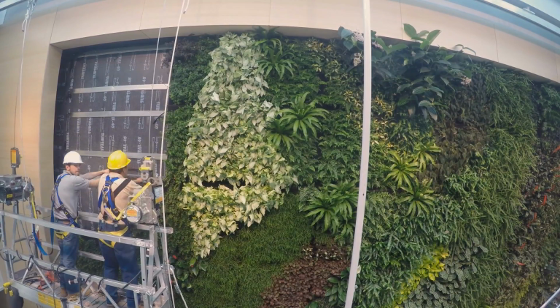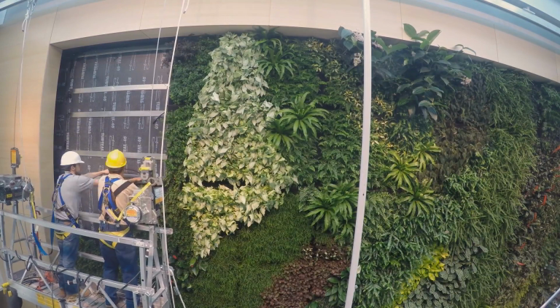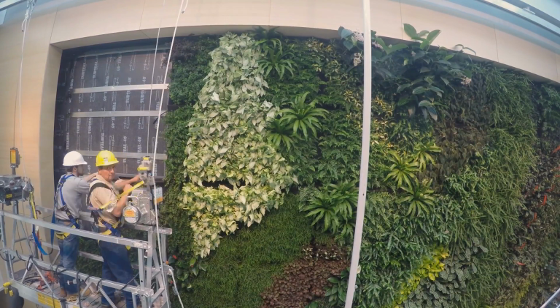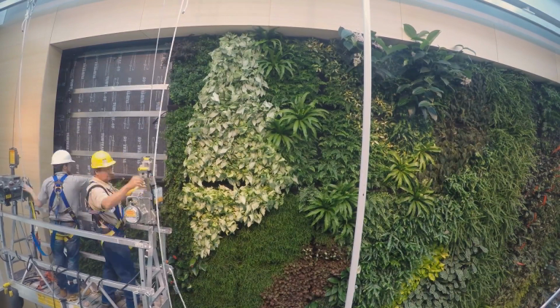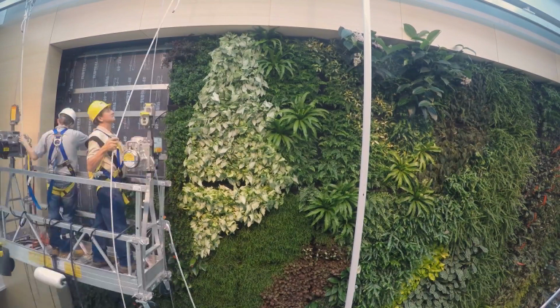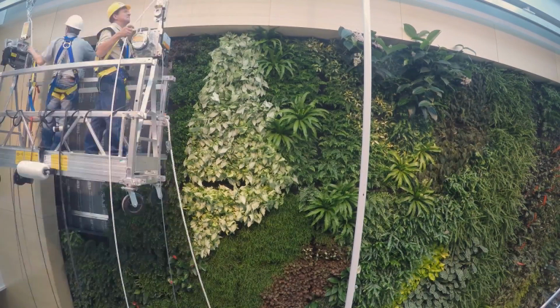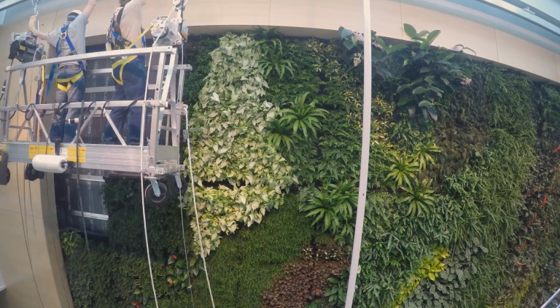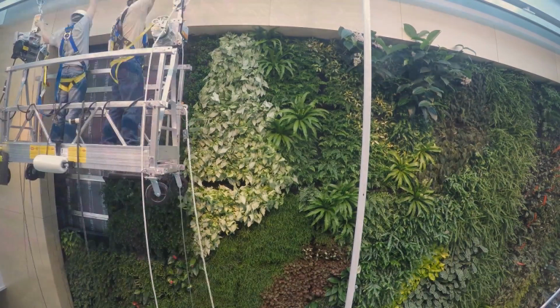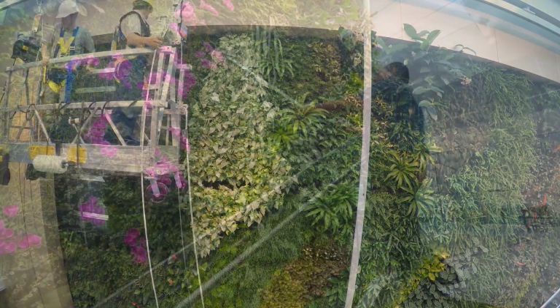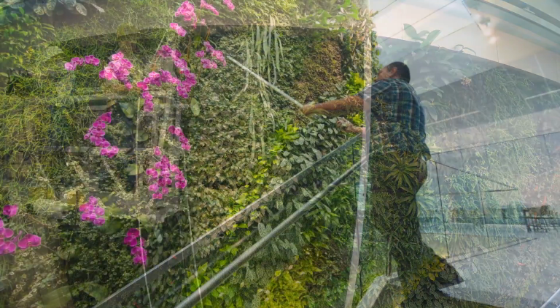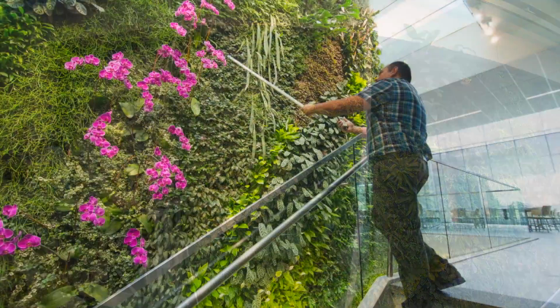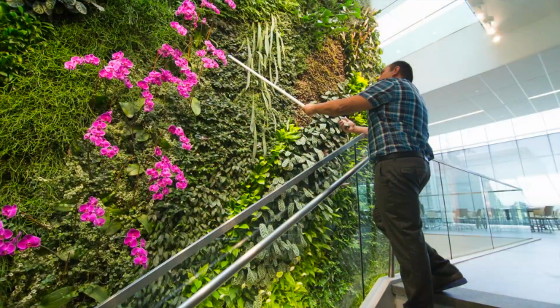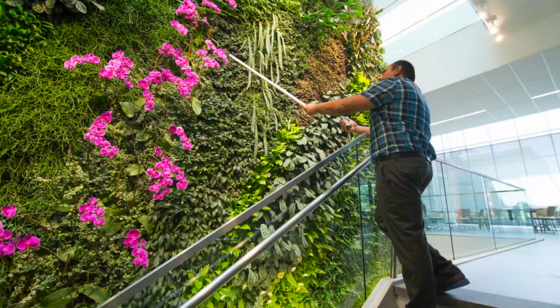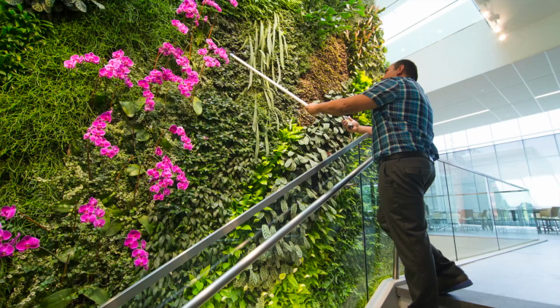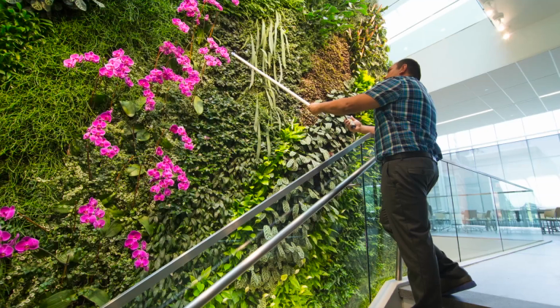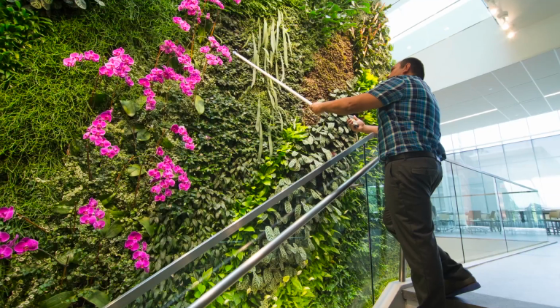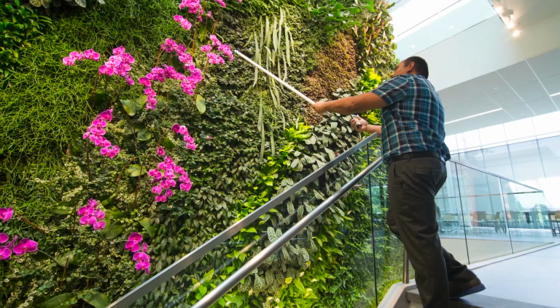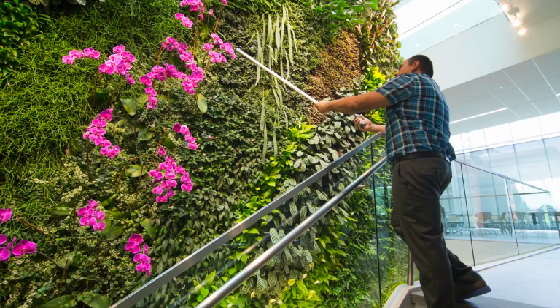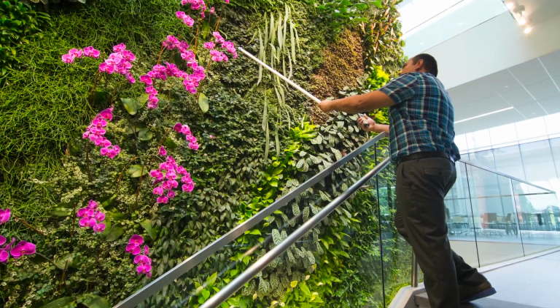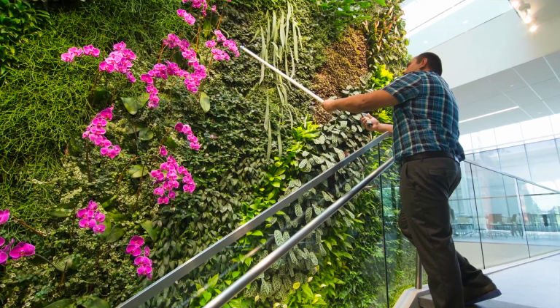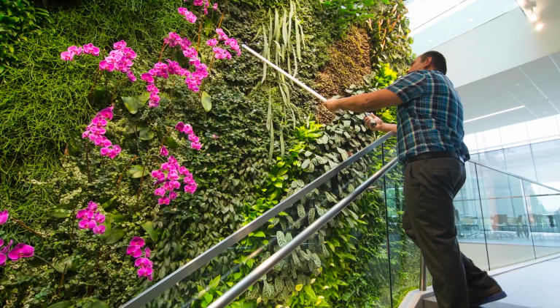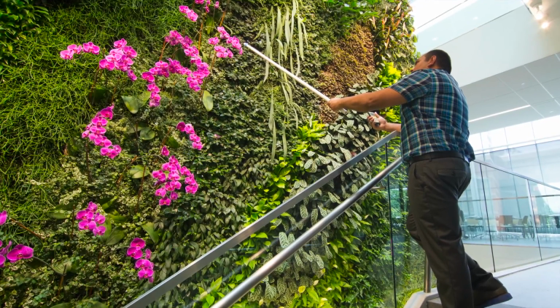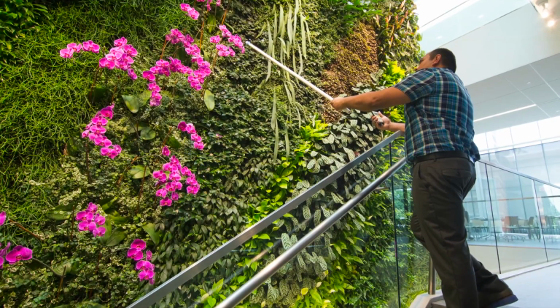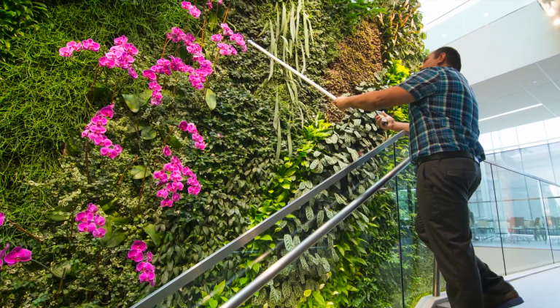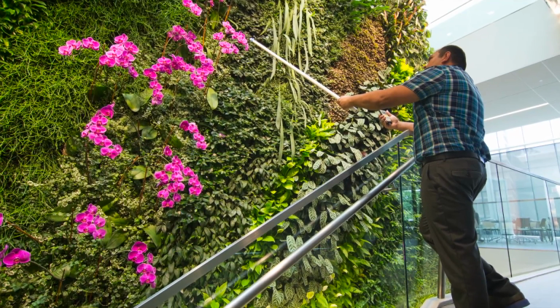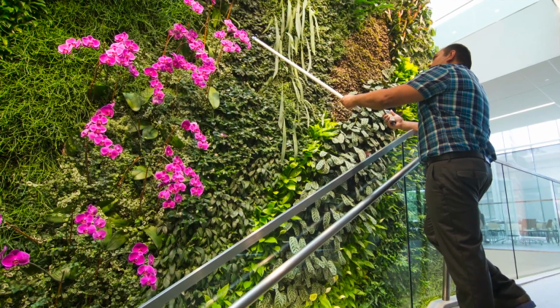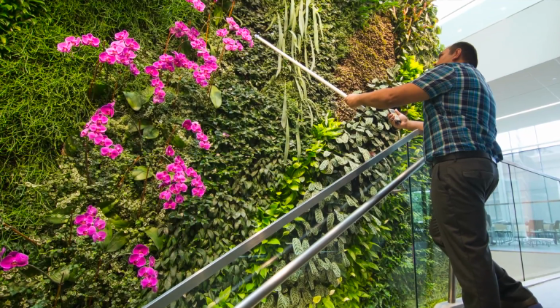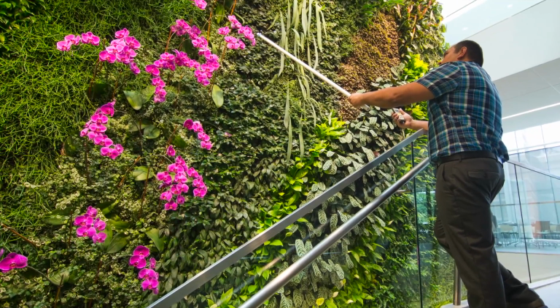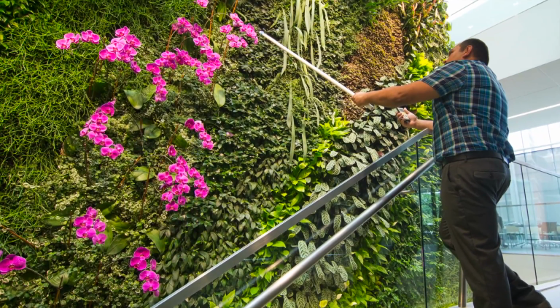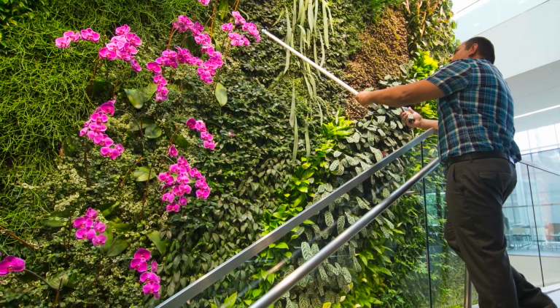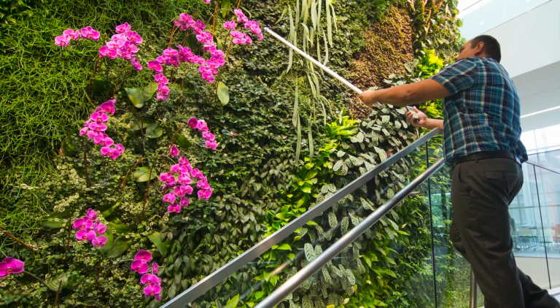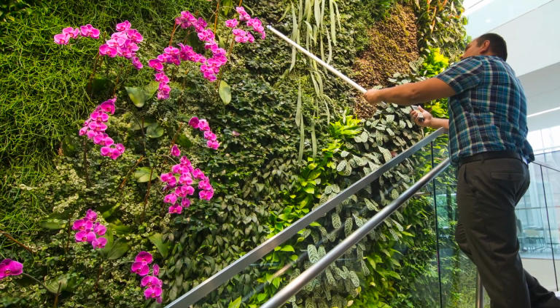Located in the central corridor of the building, the living wall is a breathtaking backdrop for all who travel the floating stairway between levels.